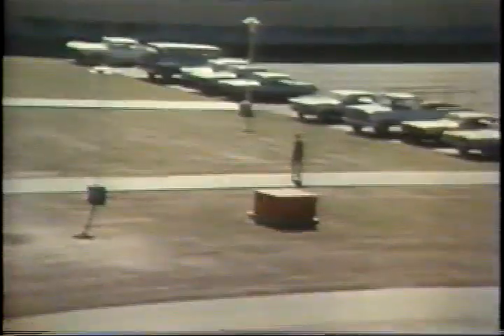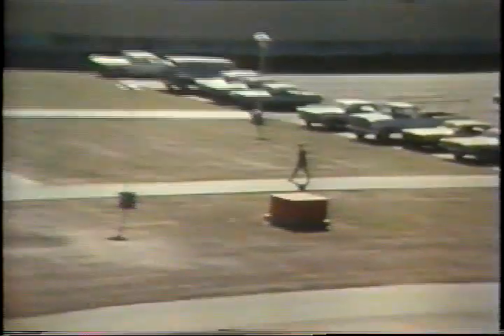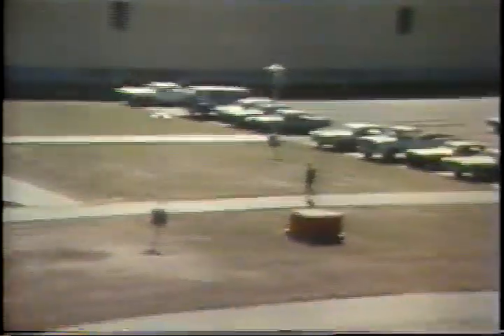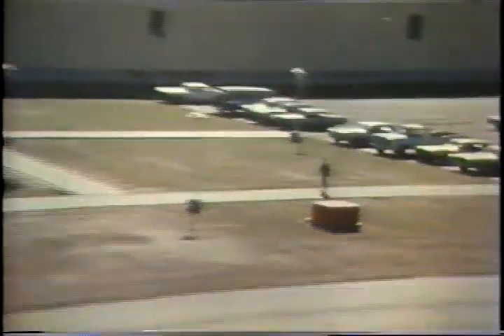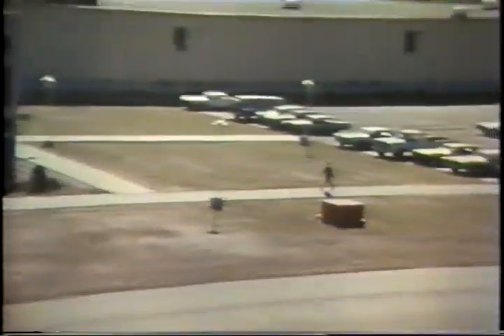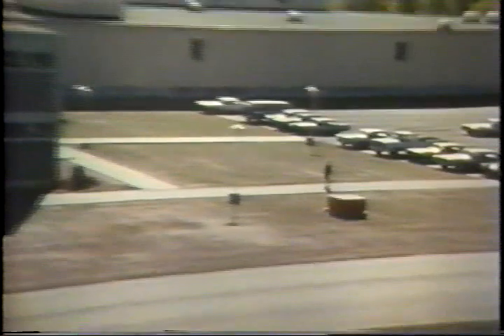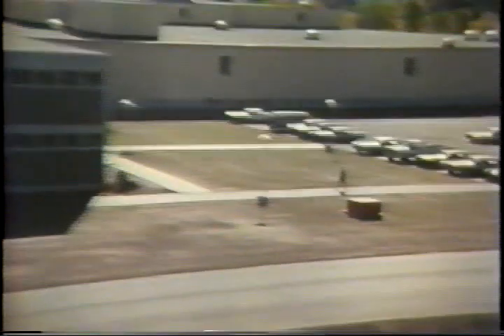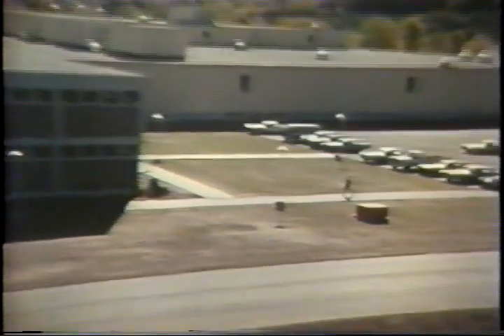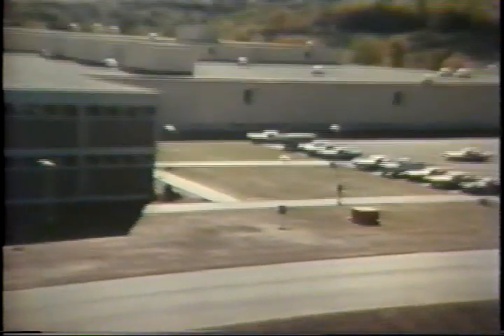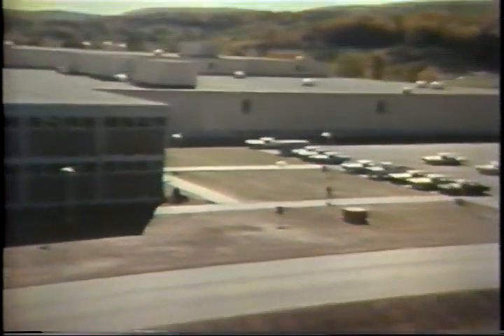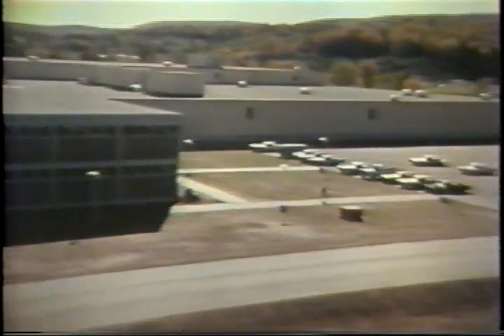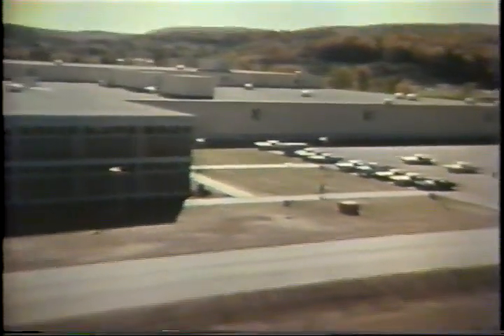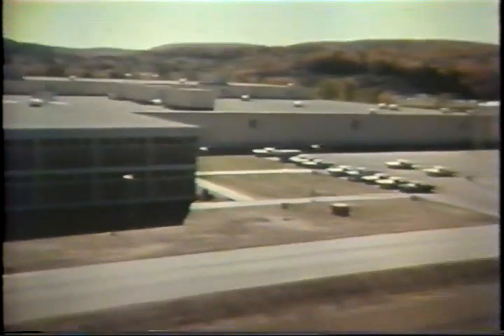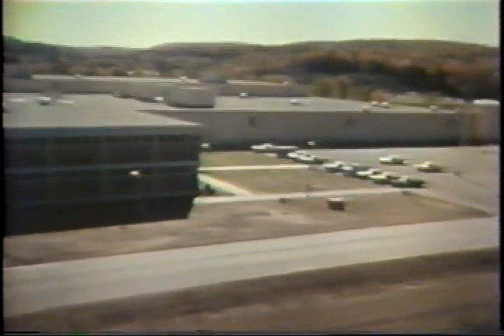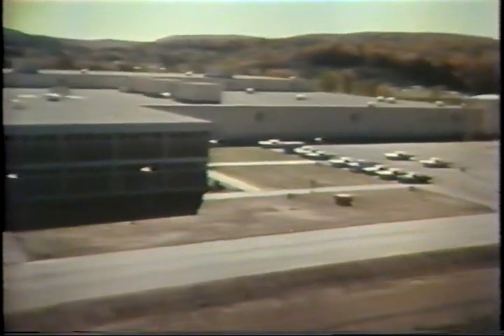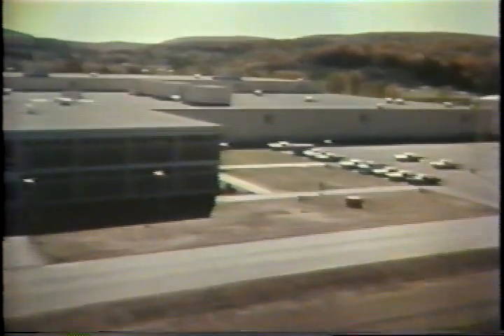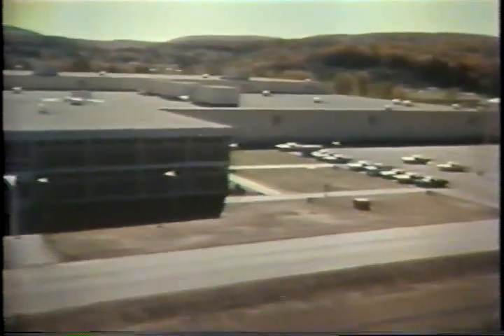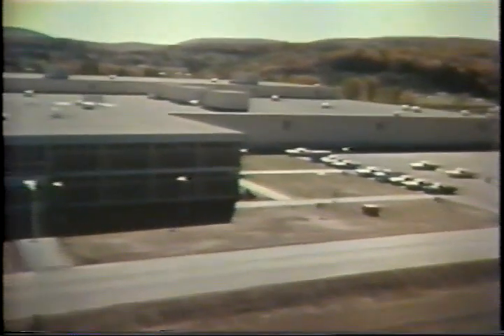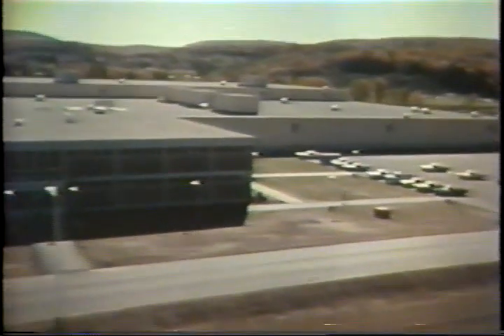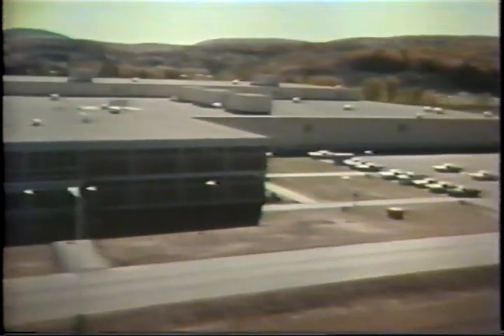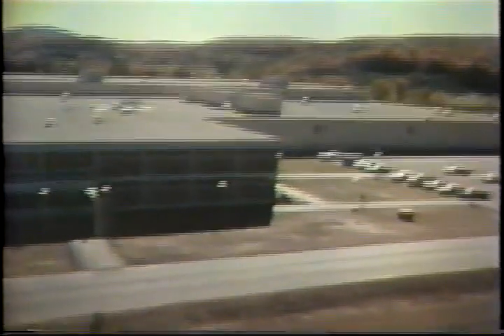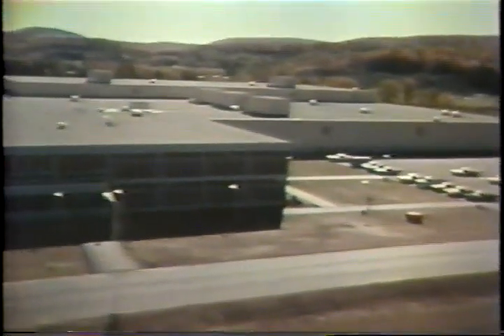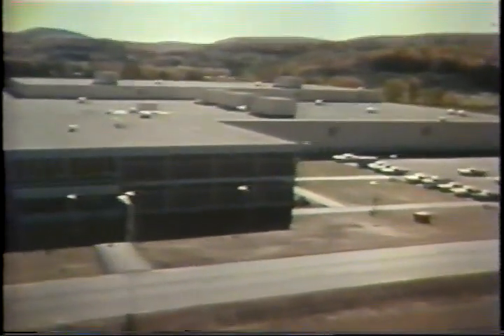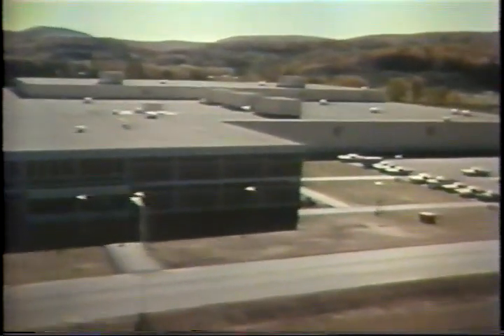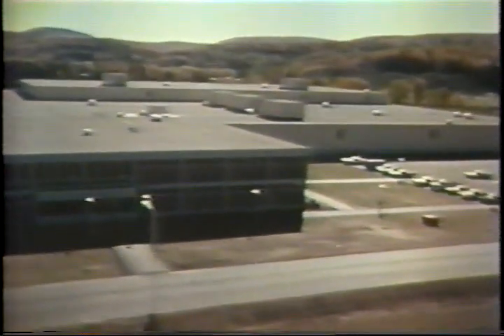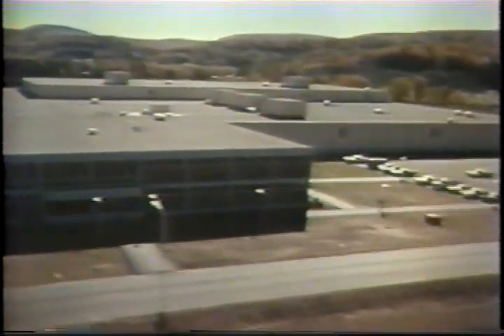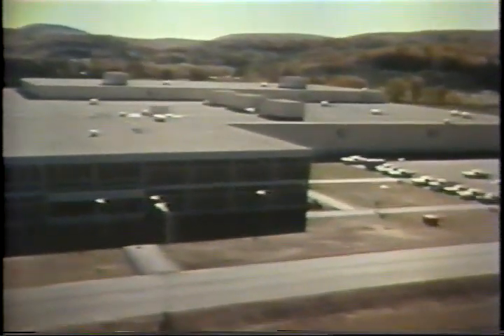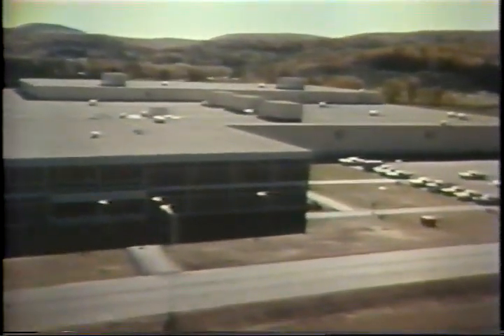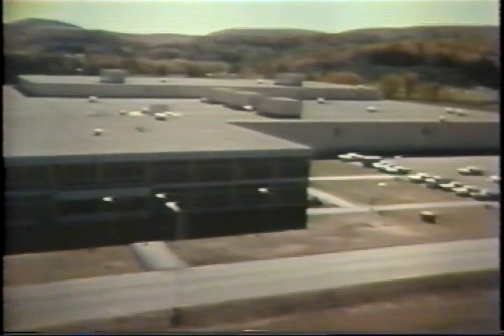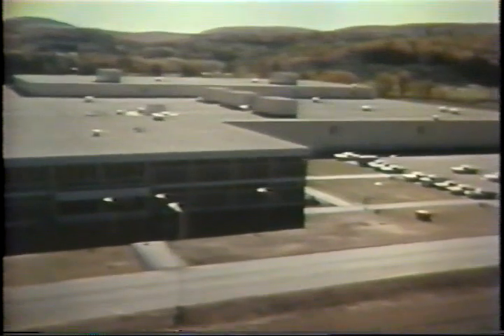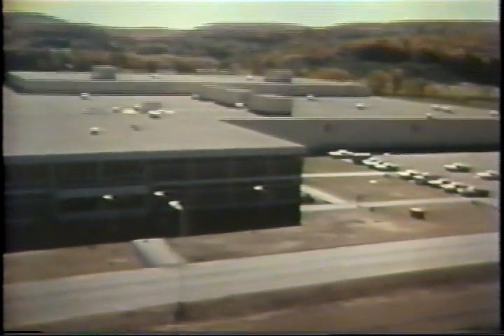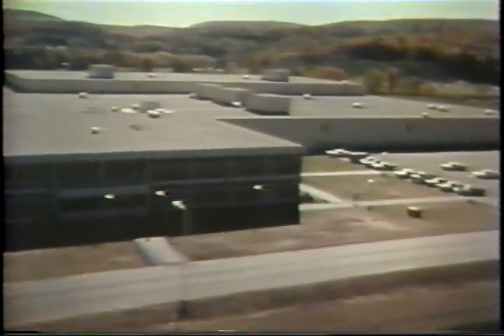Today, Fellowes manufactures gear shapers, gear hobbers, gear measuring instruments, and gear shaper cutters.